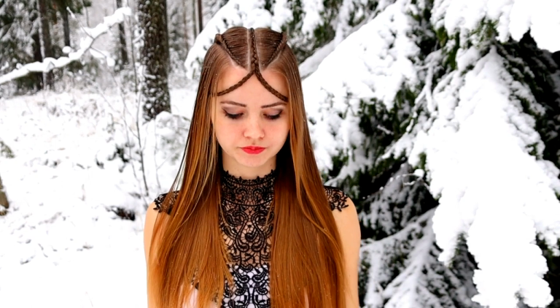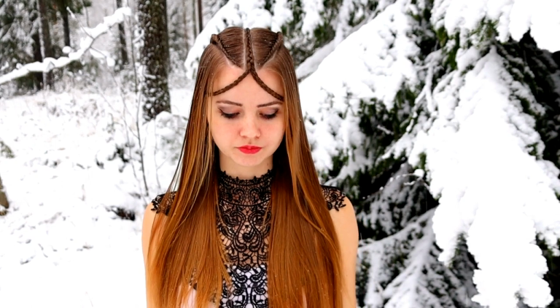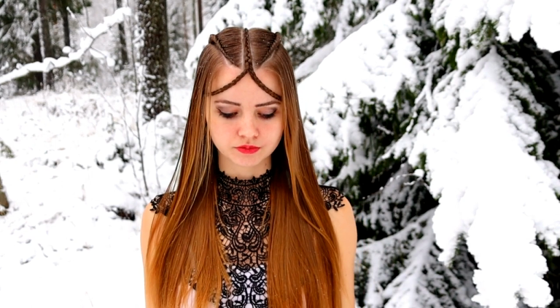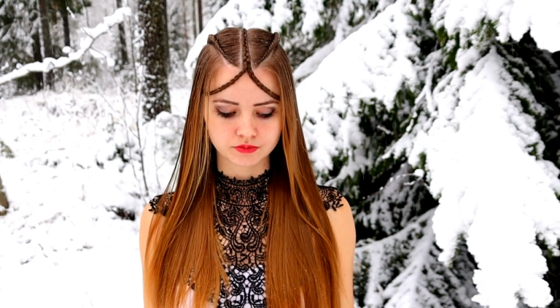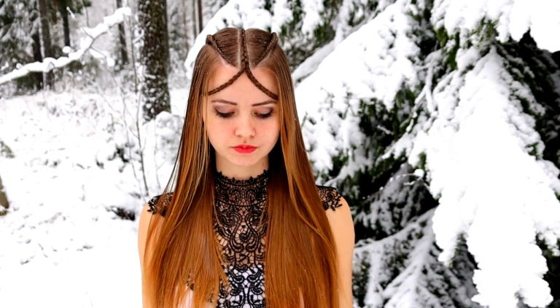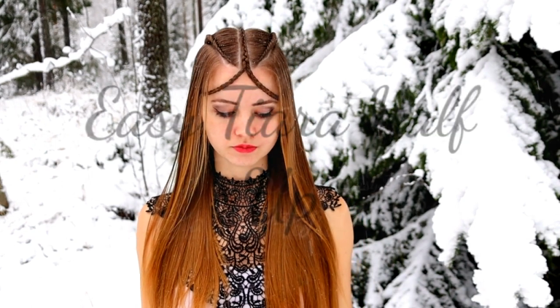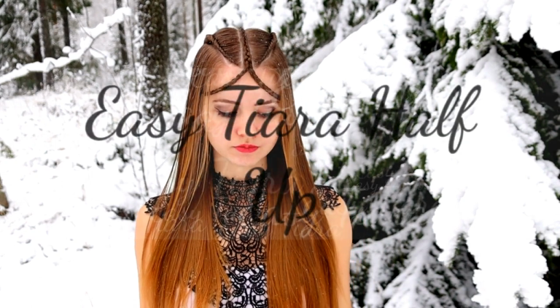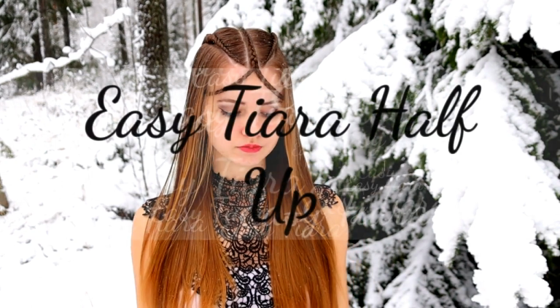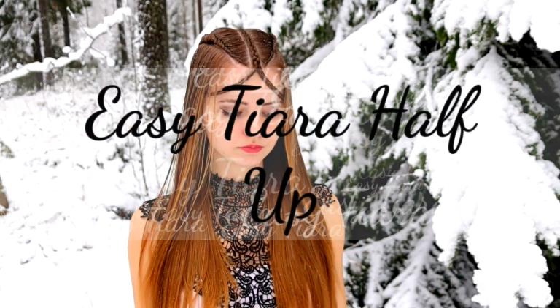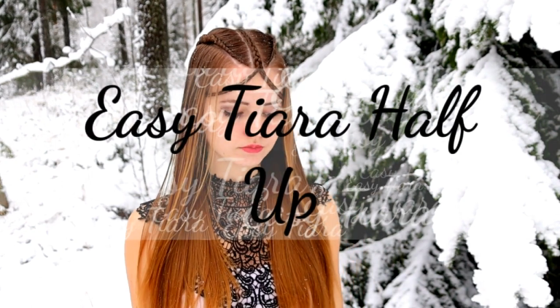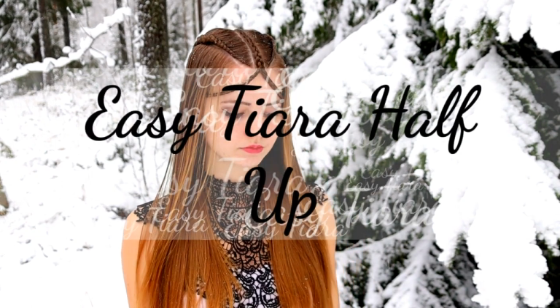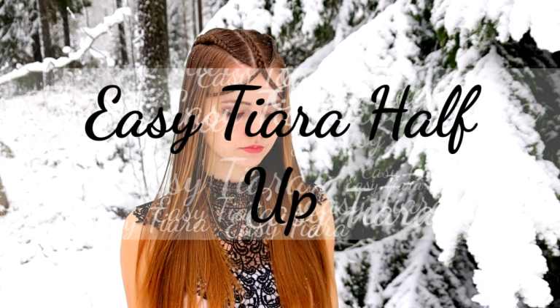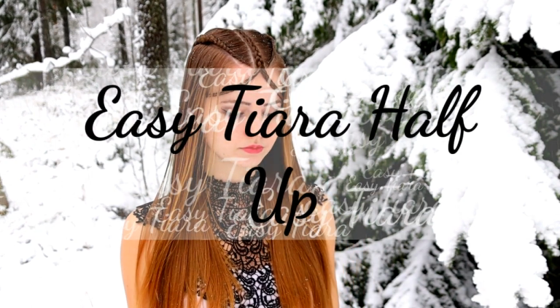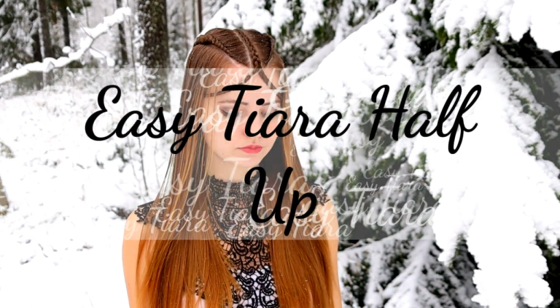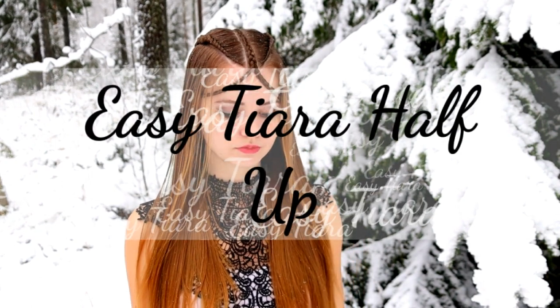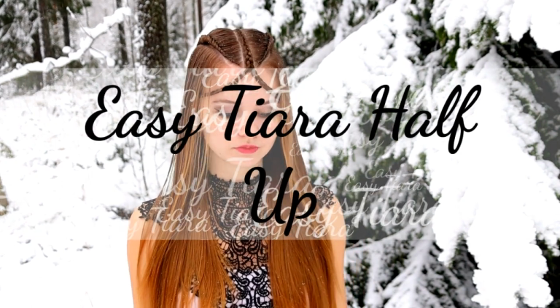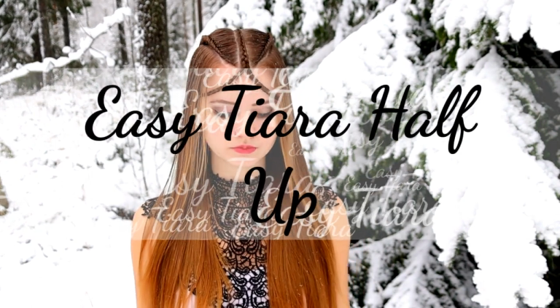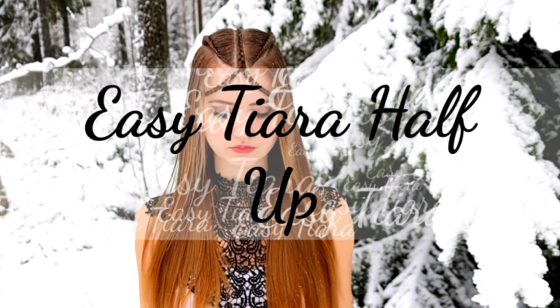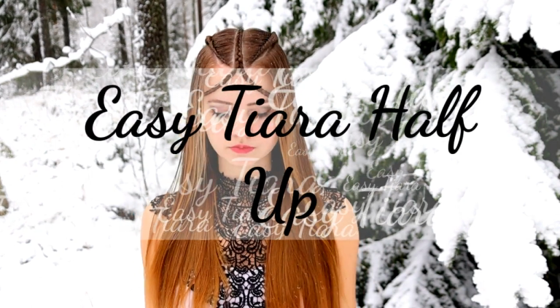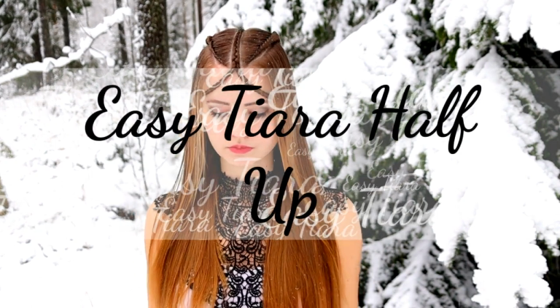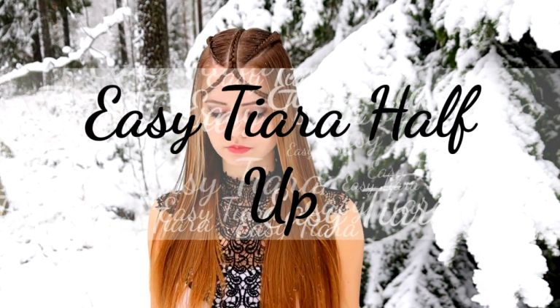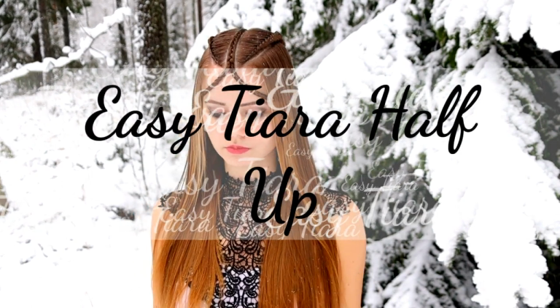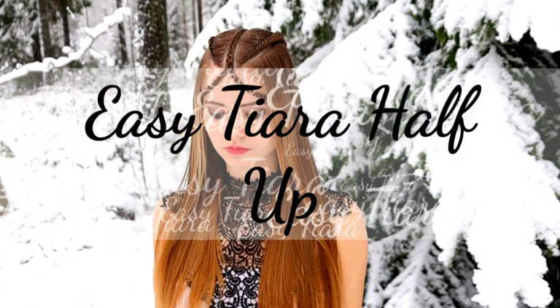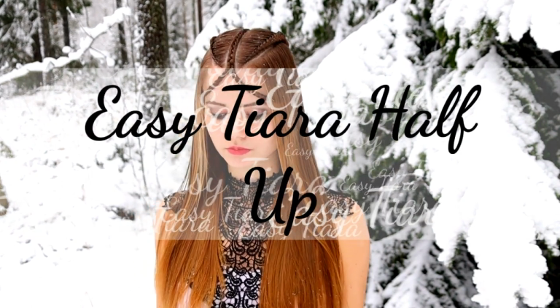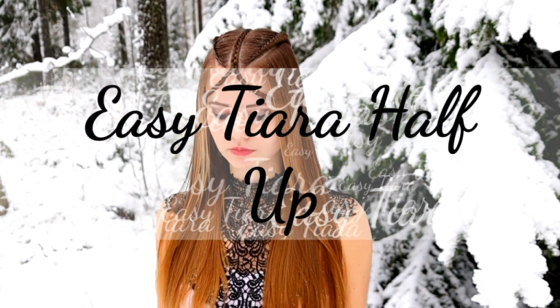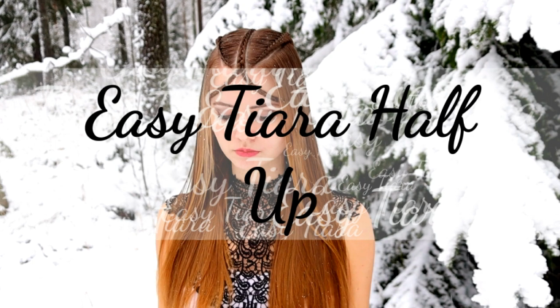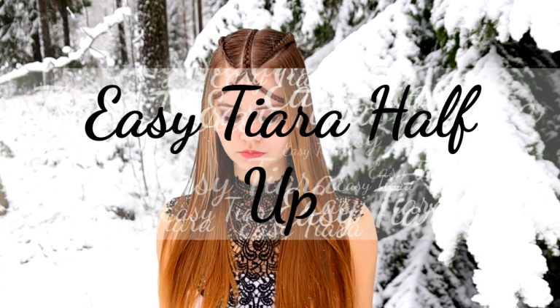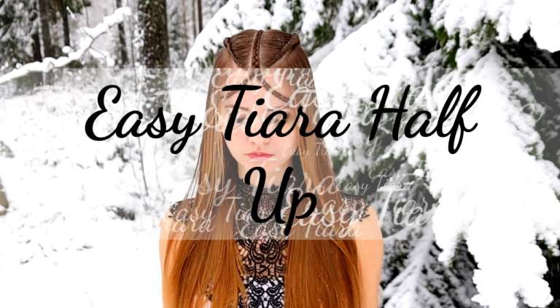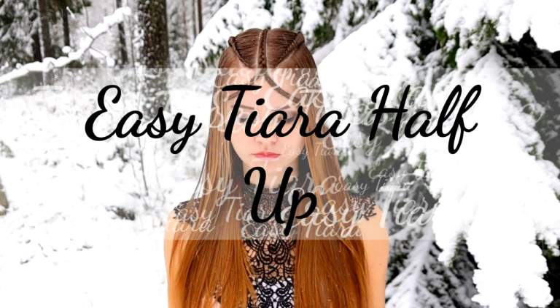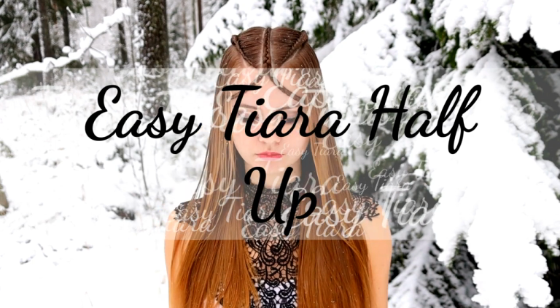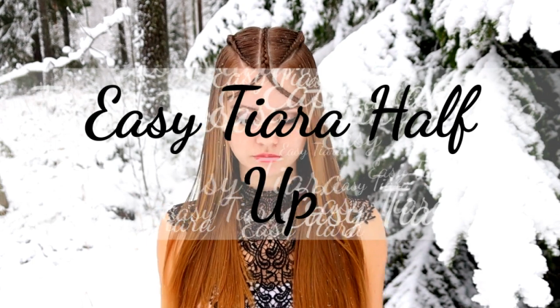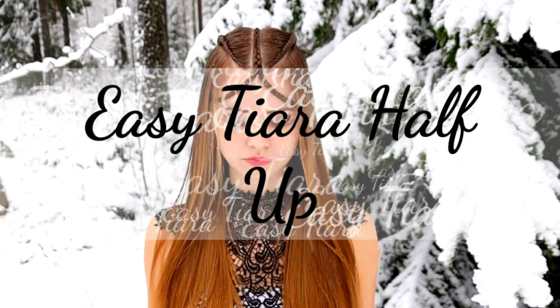Hi guys, in this video I will show you how to create this easy tiara half up braid.